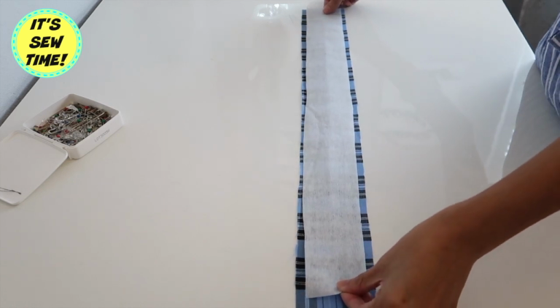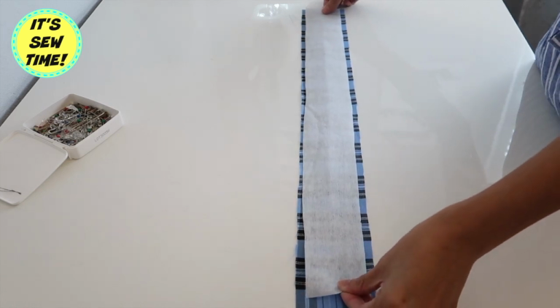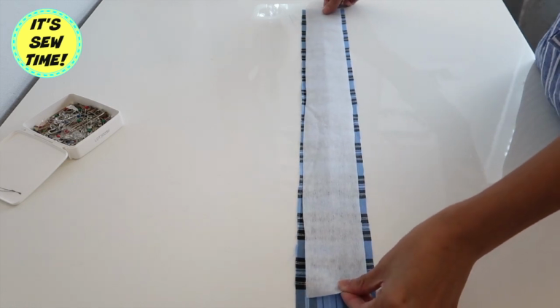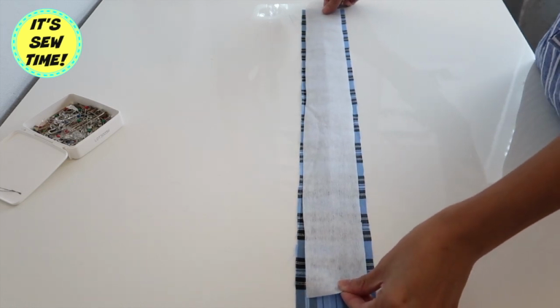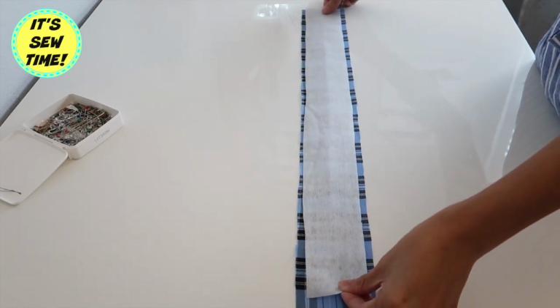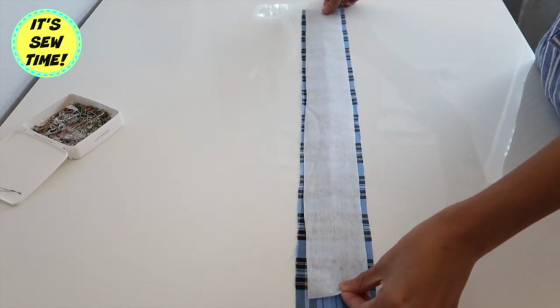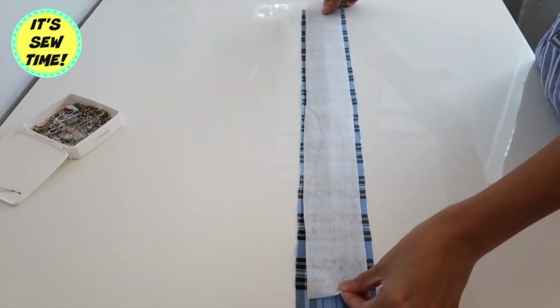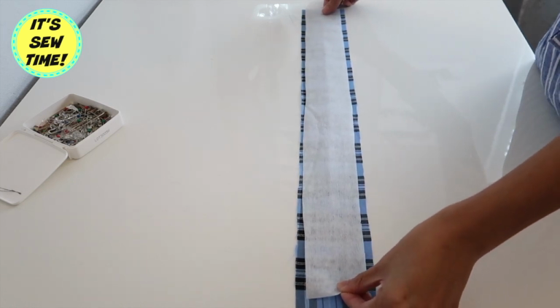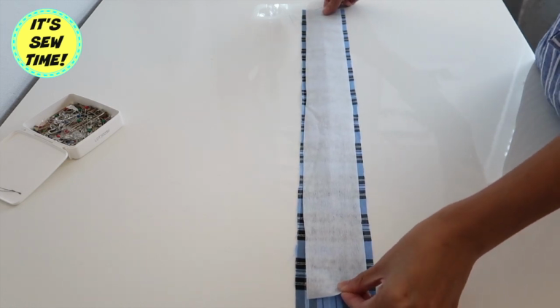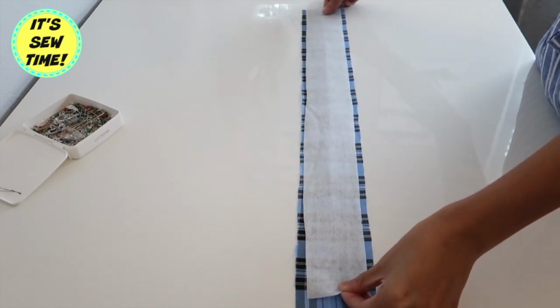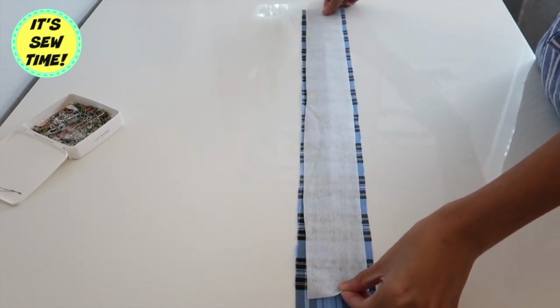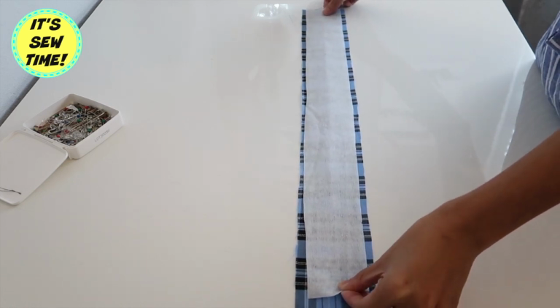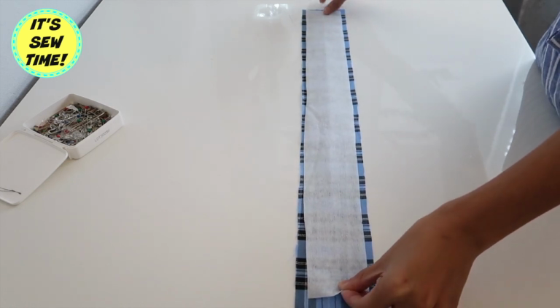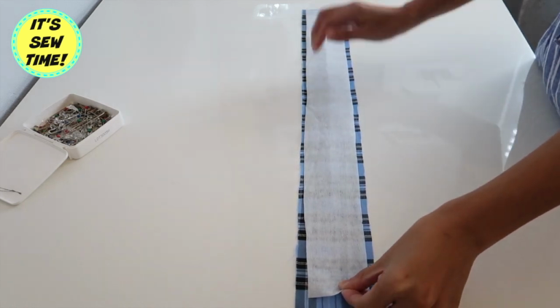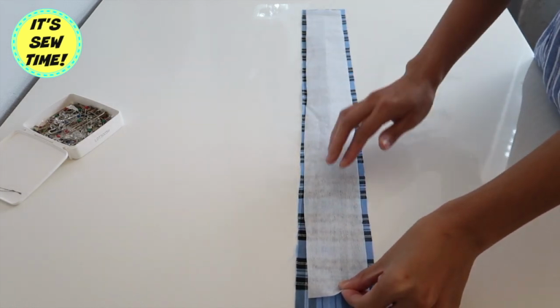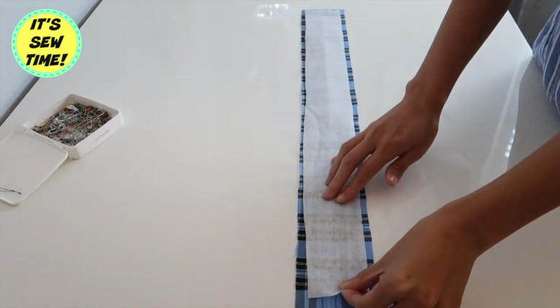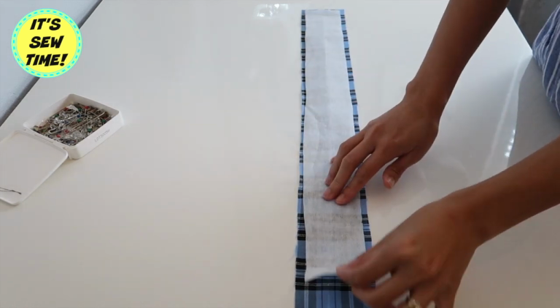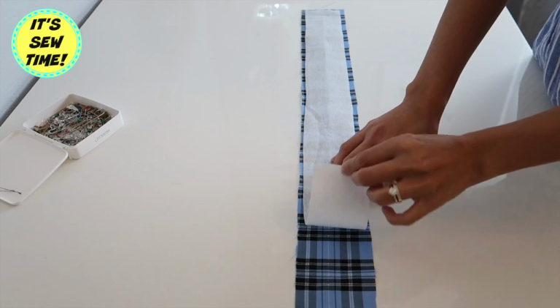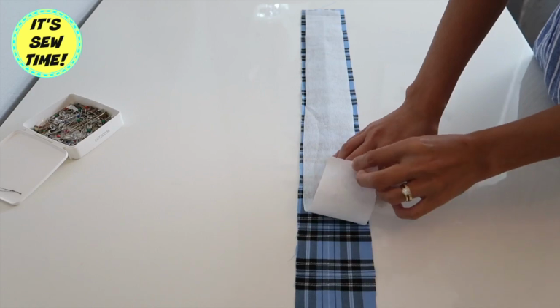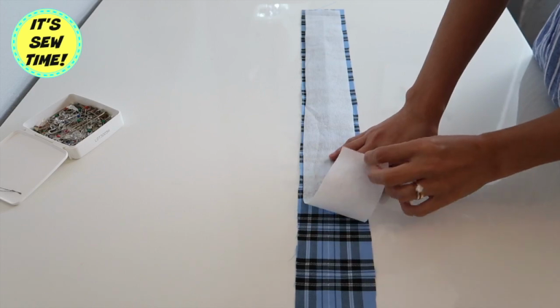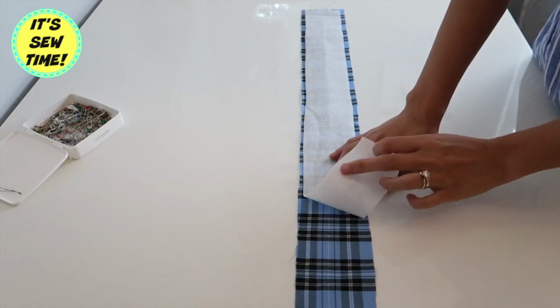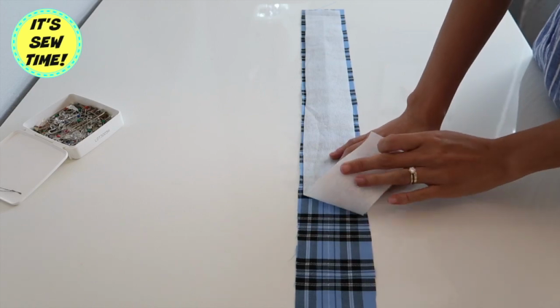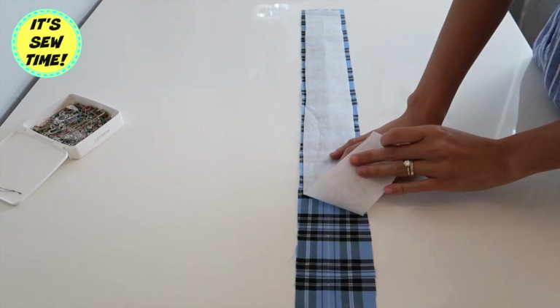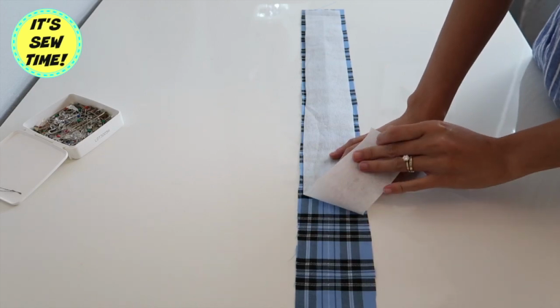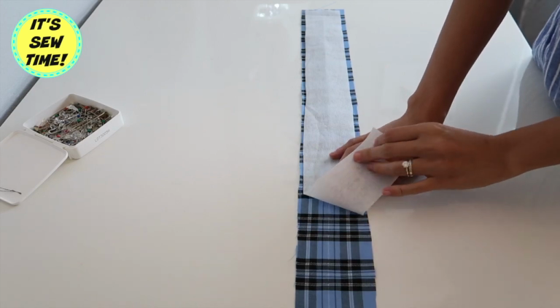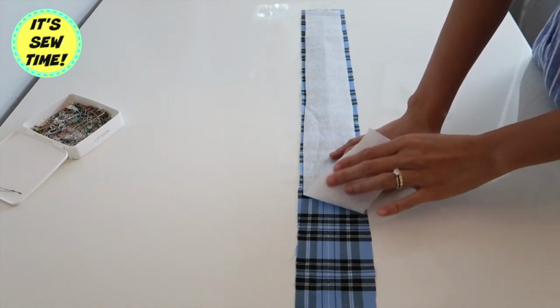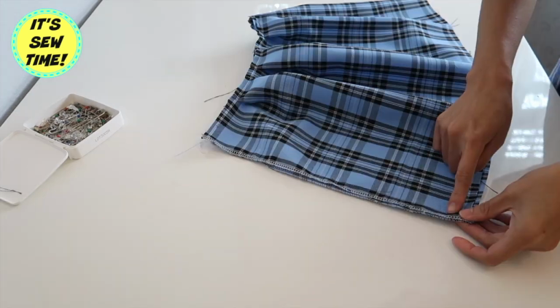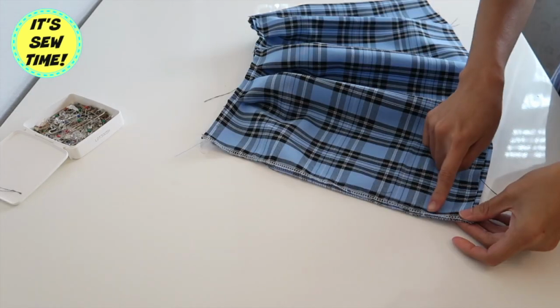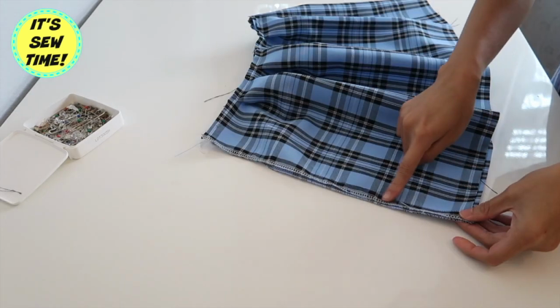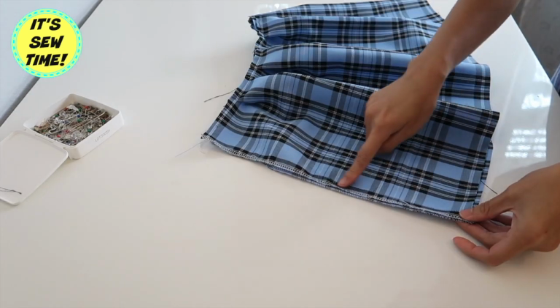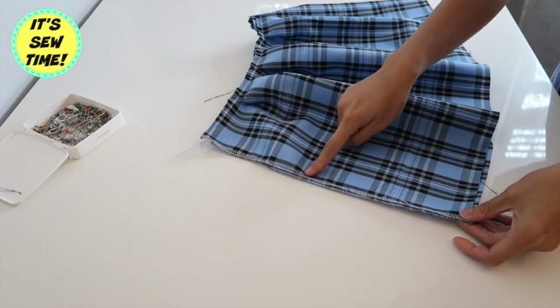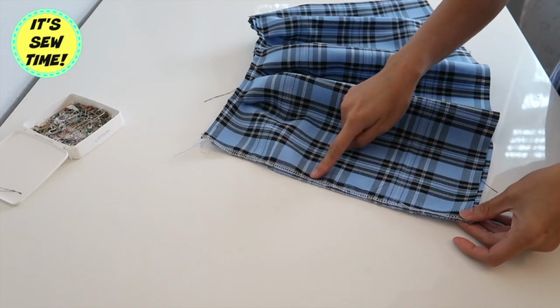When you iron it, be sure that the shiny side is facing the wrong side of the fabric.